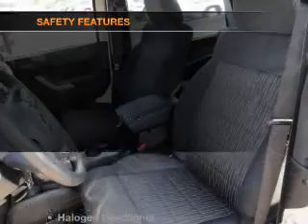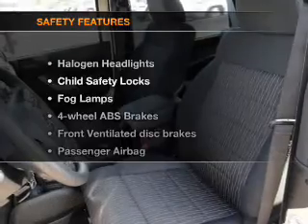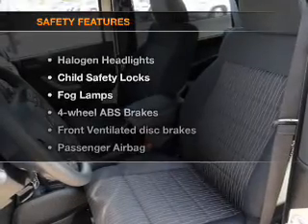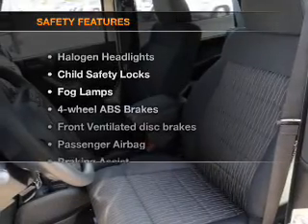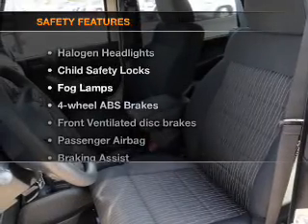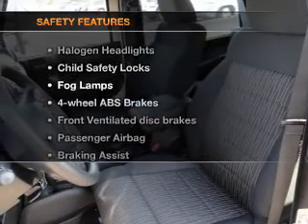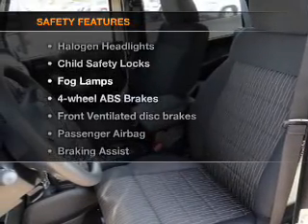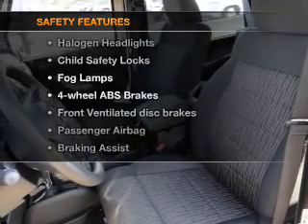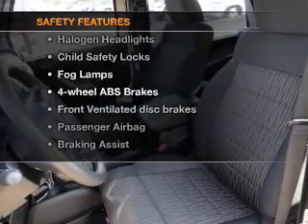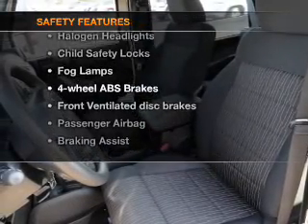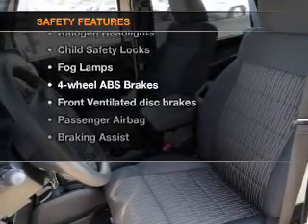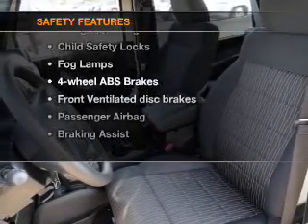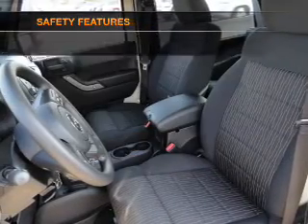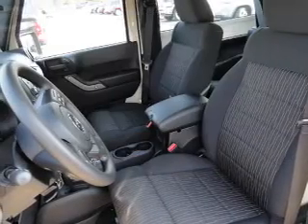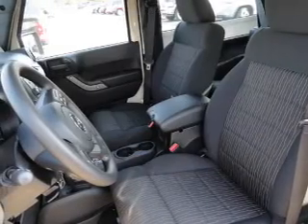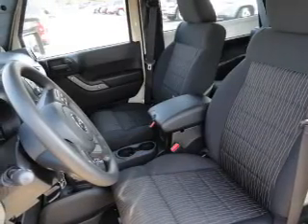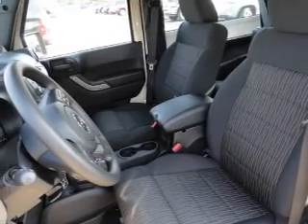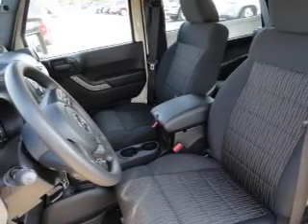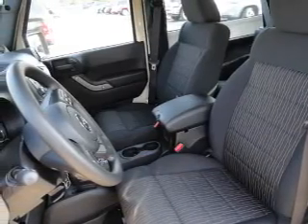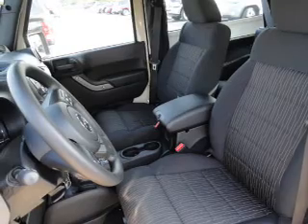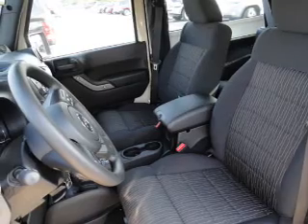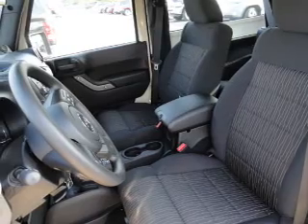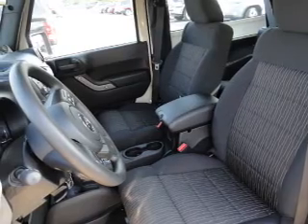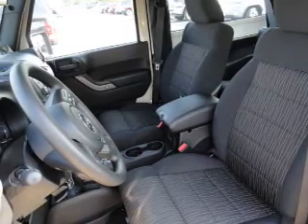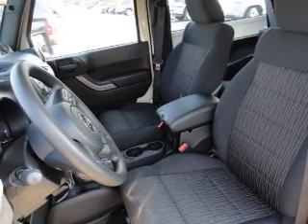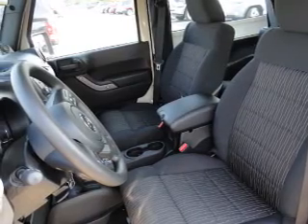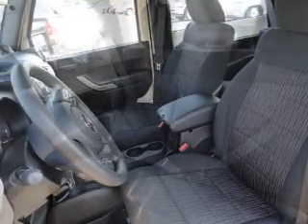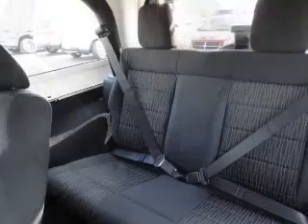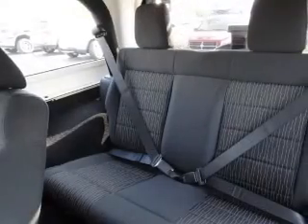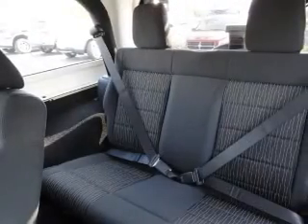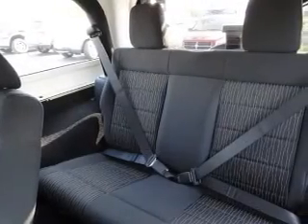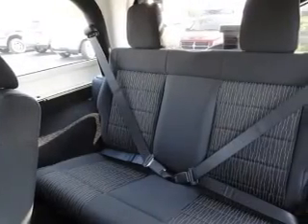And for your peace of mind, the following safety equipment is included: front ventilated disc brakes, passenger airbag, and stability control.